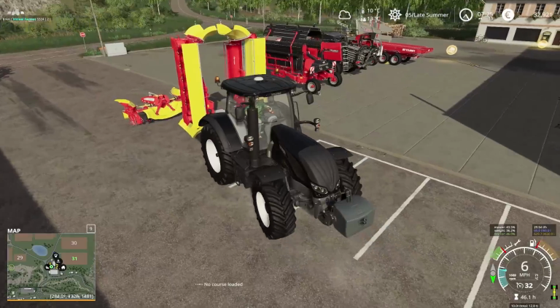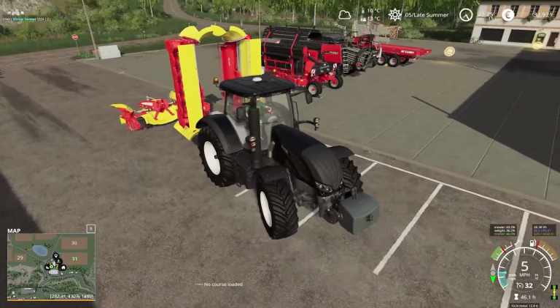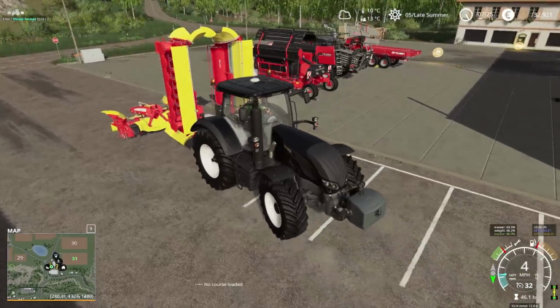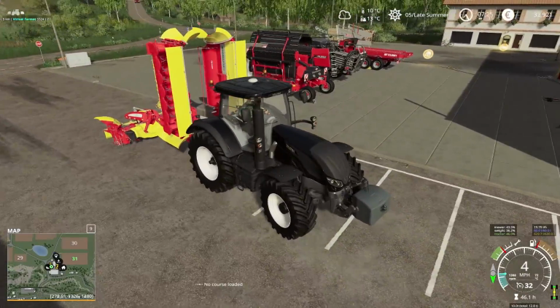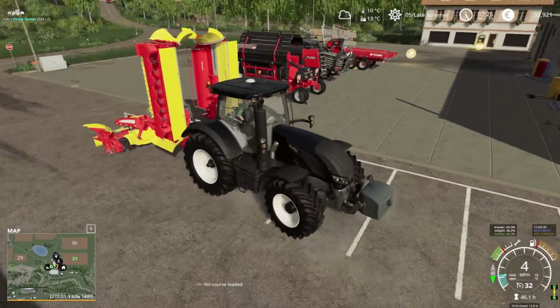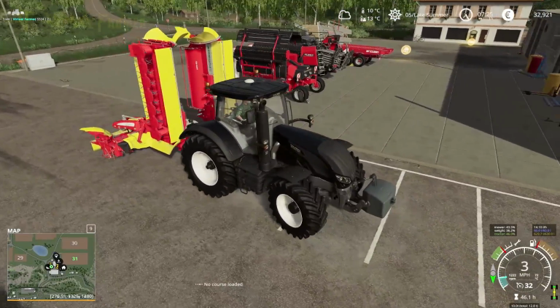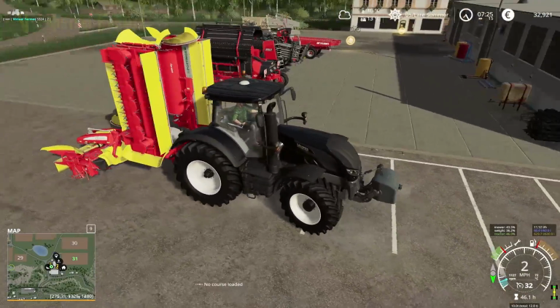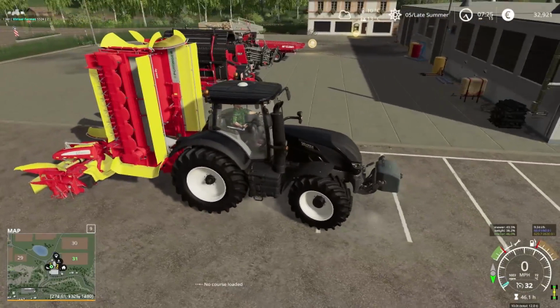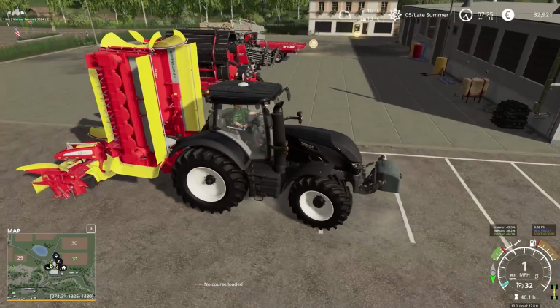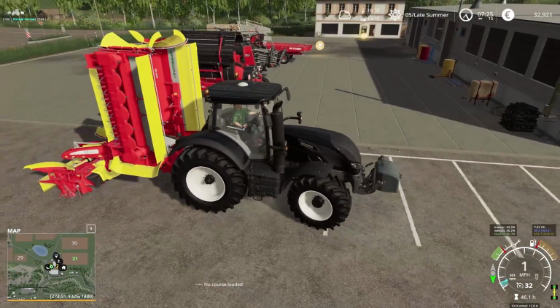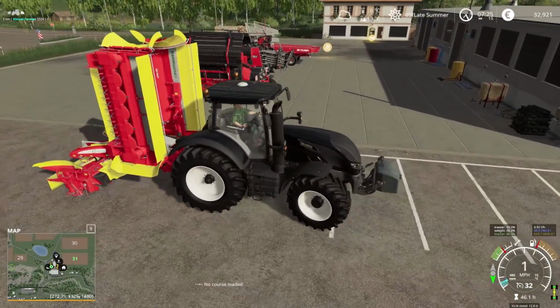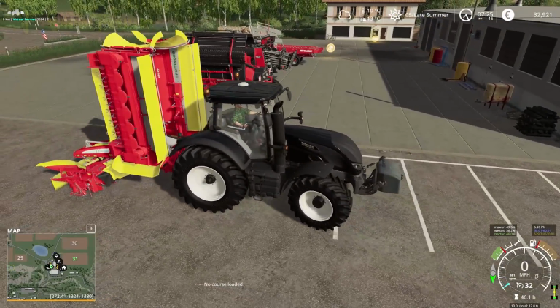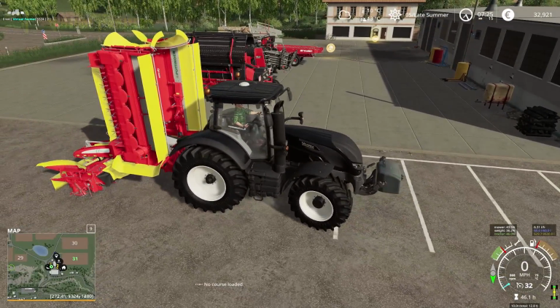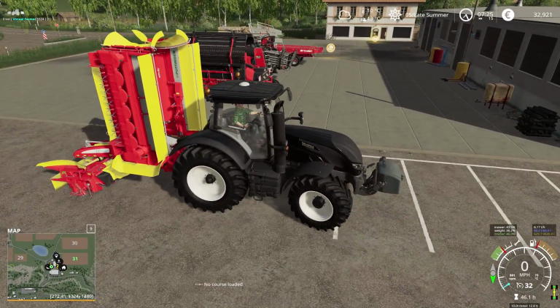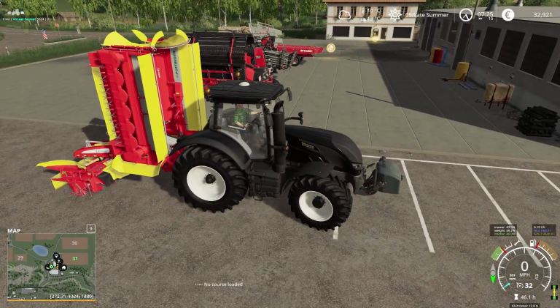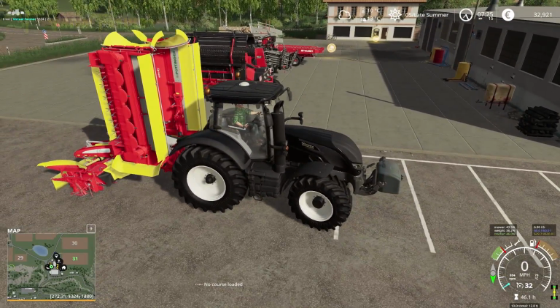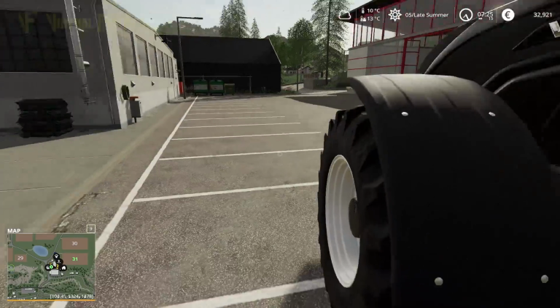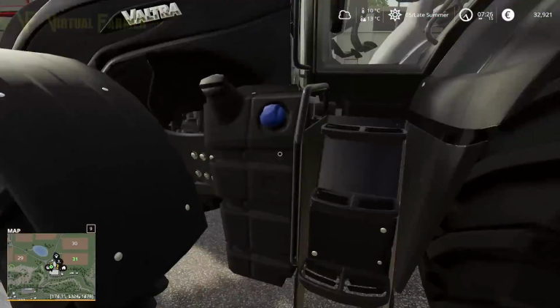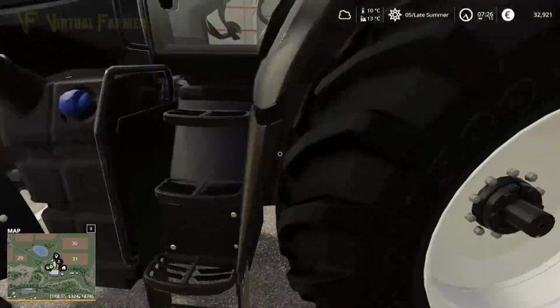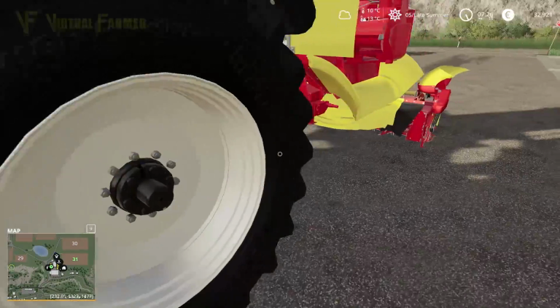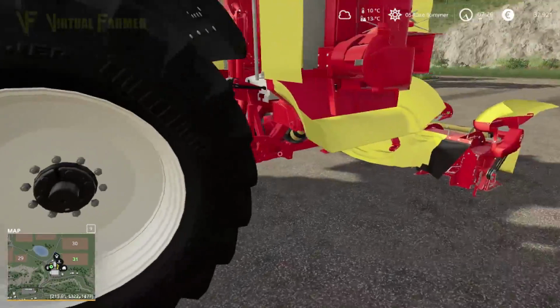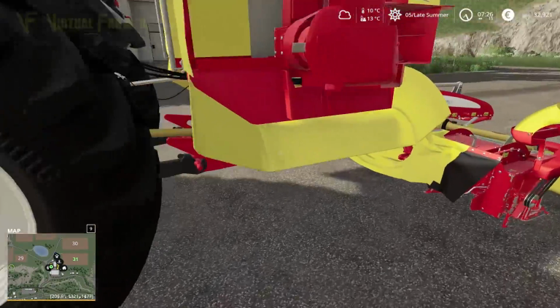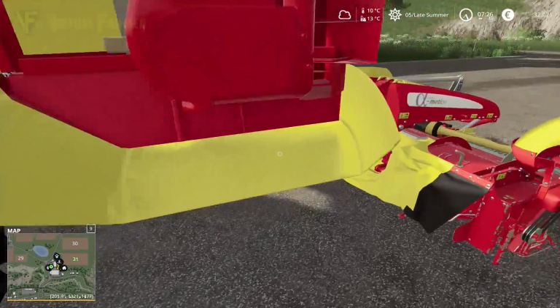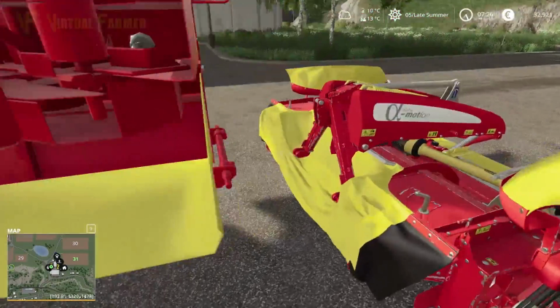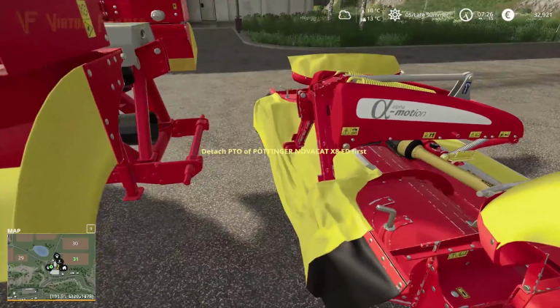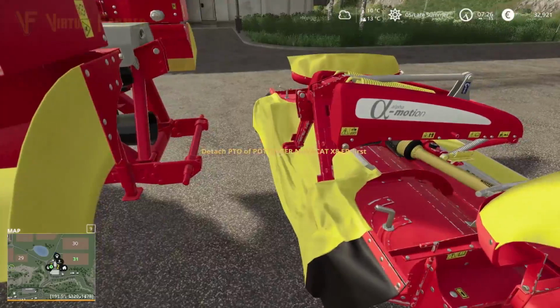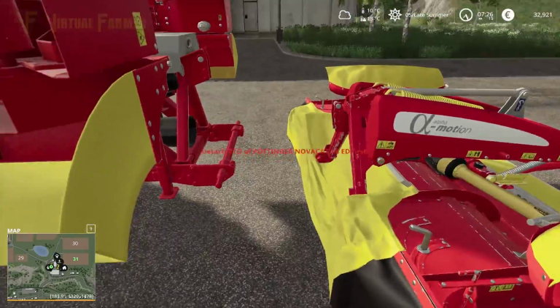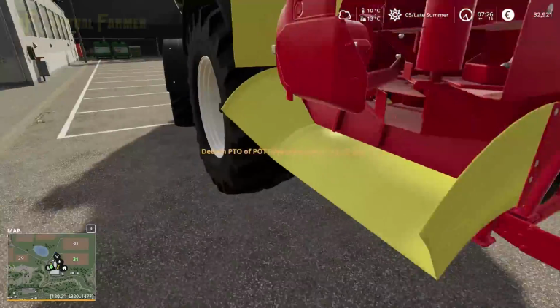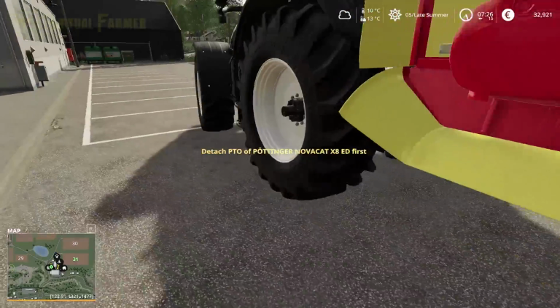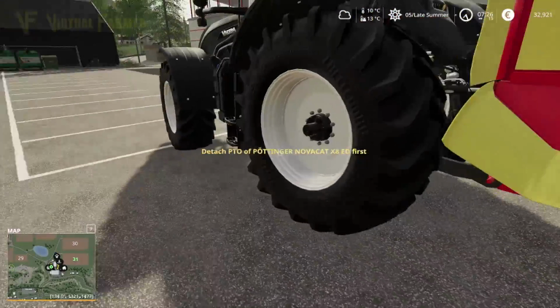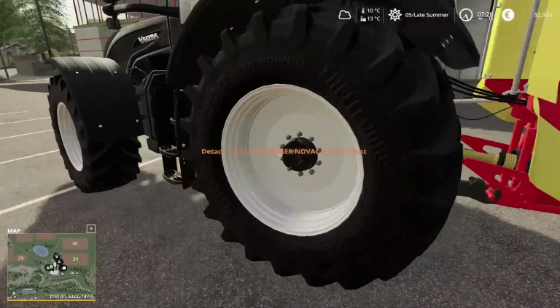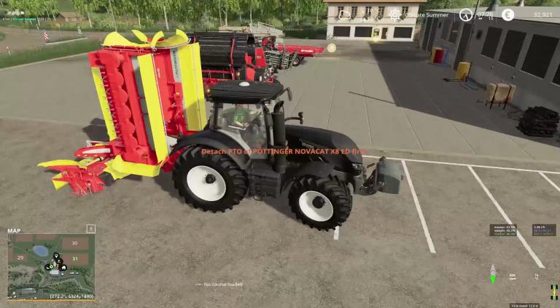We should be able to hook this up on the back and then come around and hook this back up on the front. It's going to be a nice long day with lots of grass to do. We're going to sell all of this — the silage bales will make us a little bit of money on top as well.